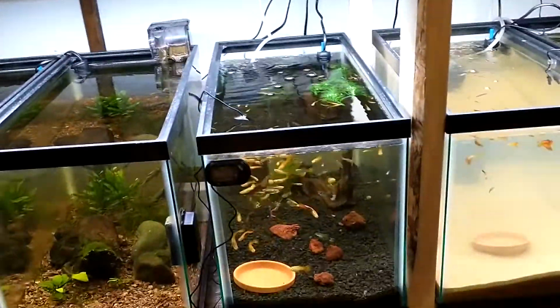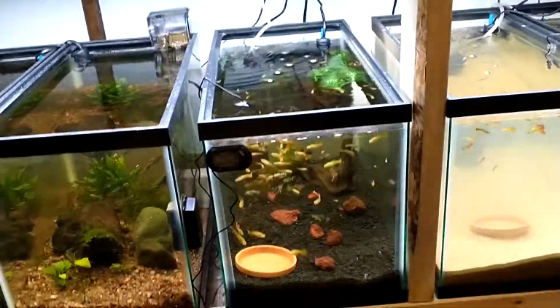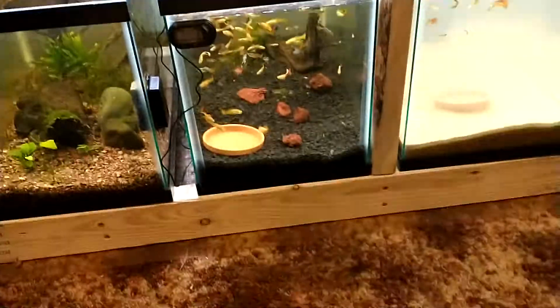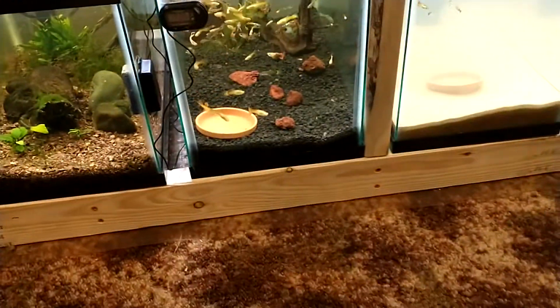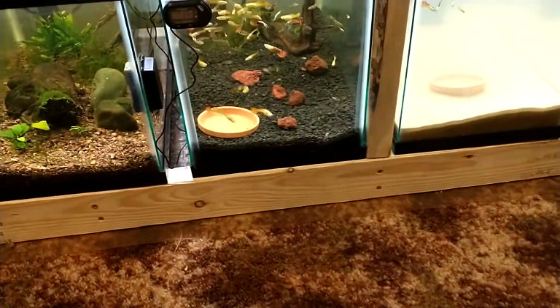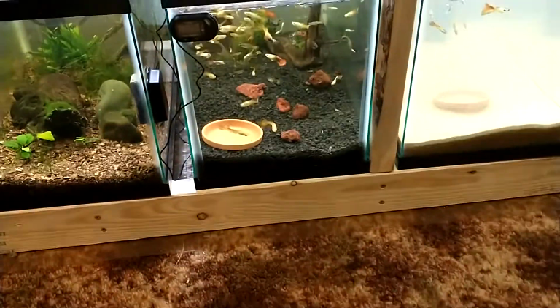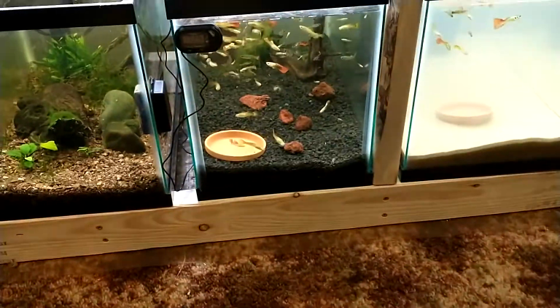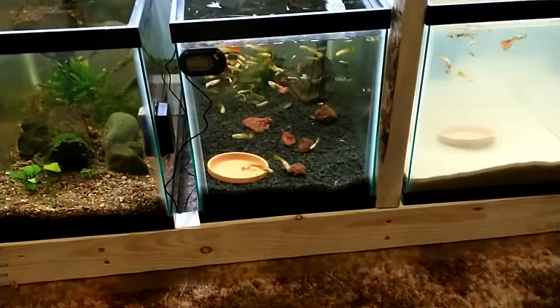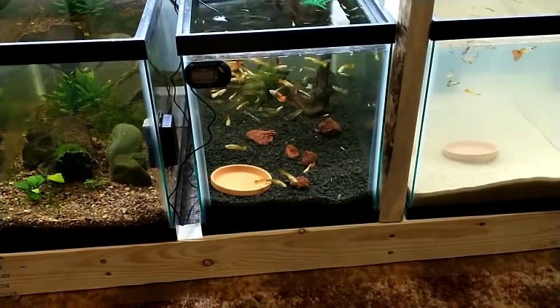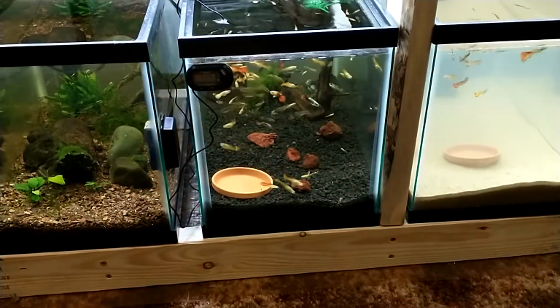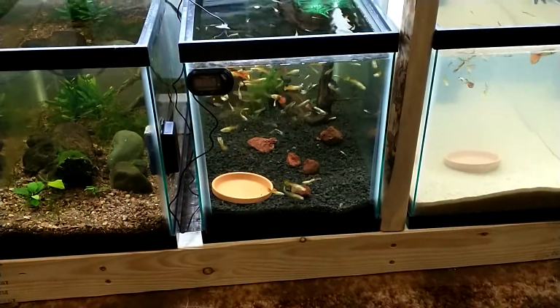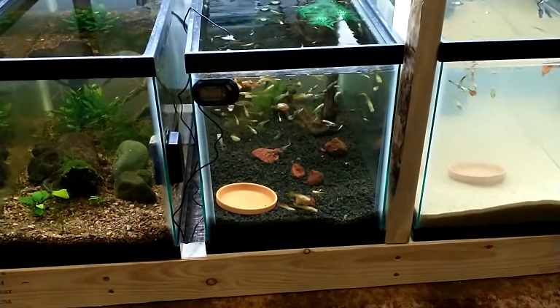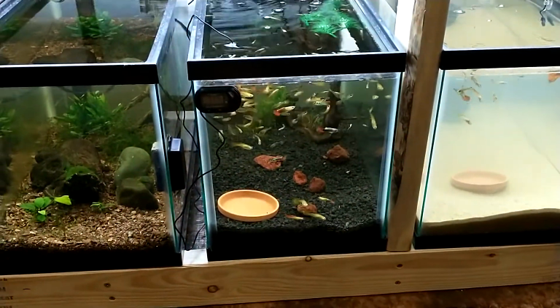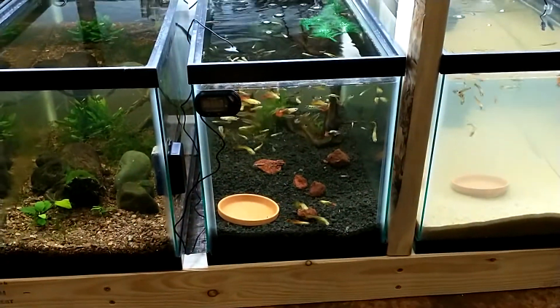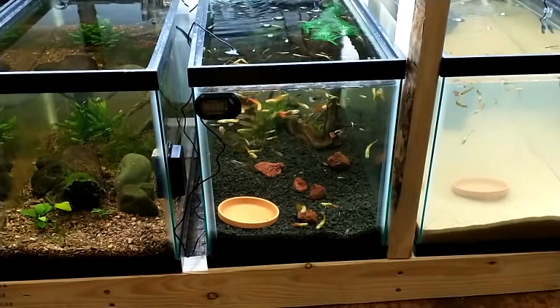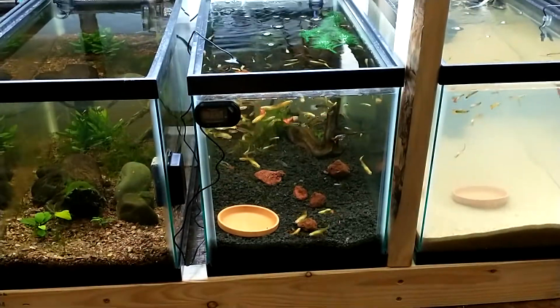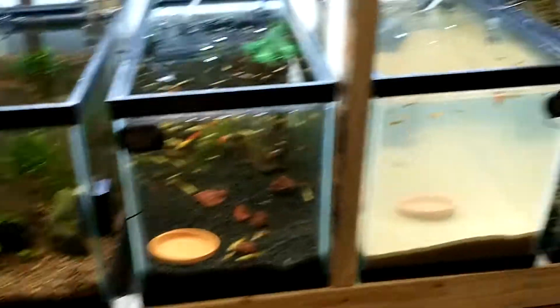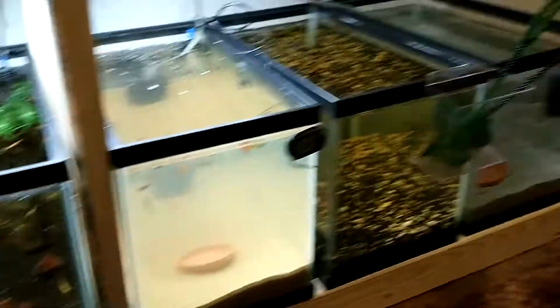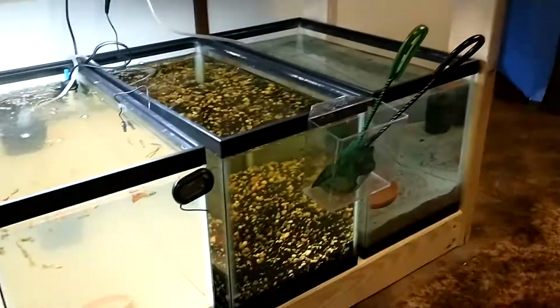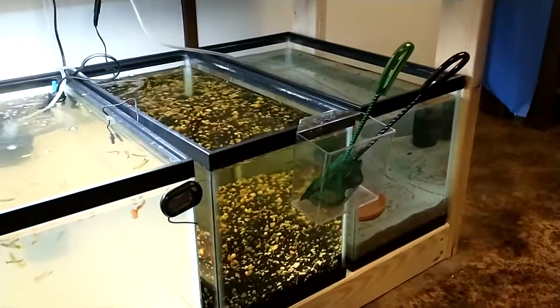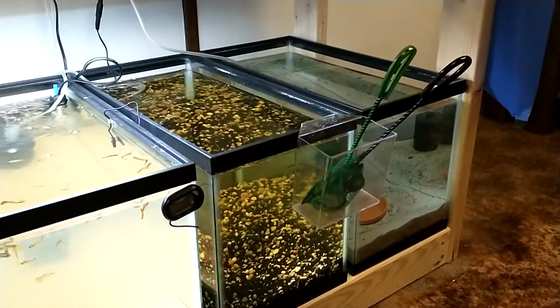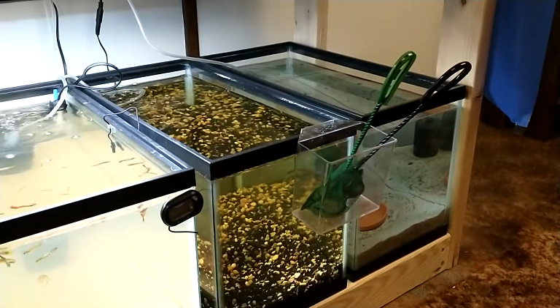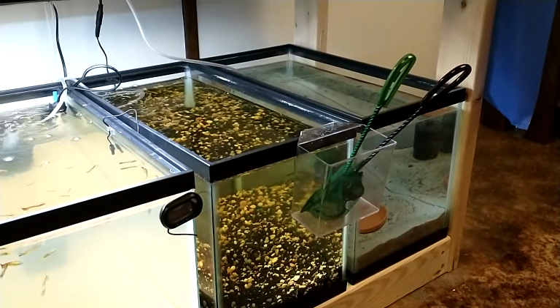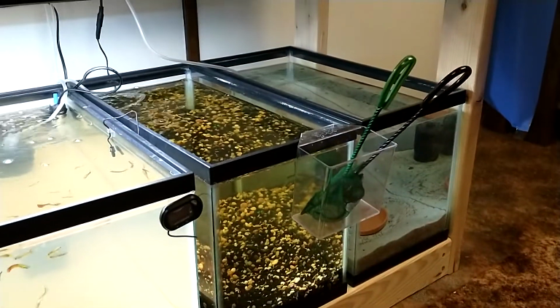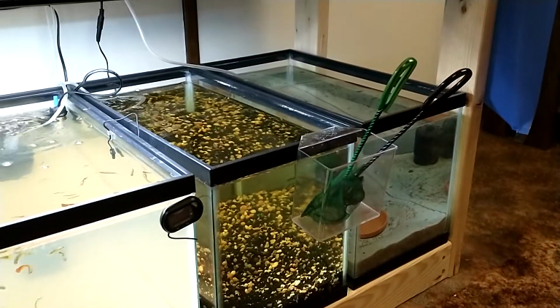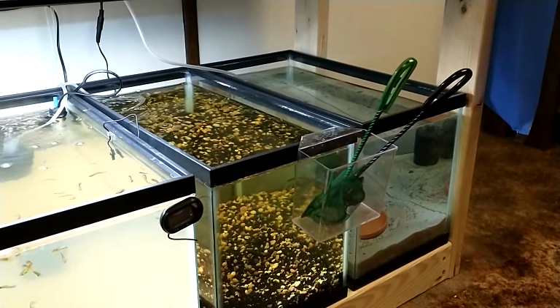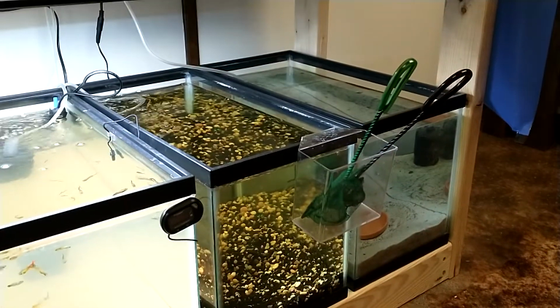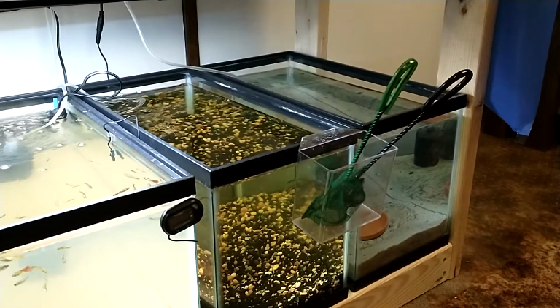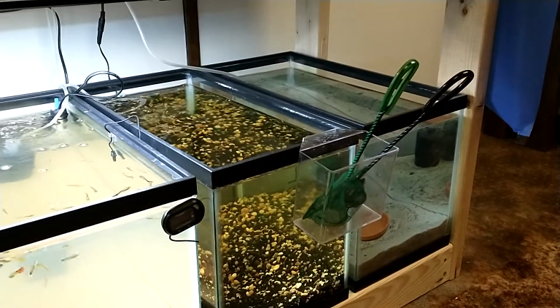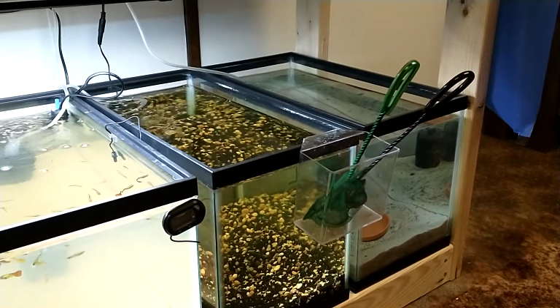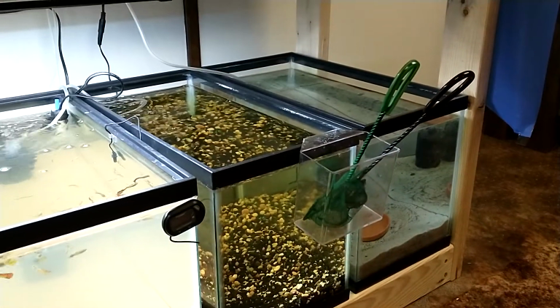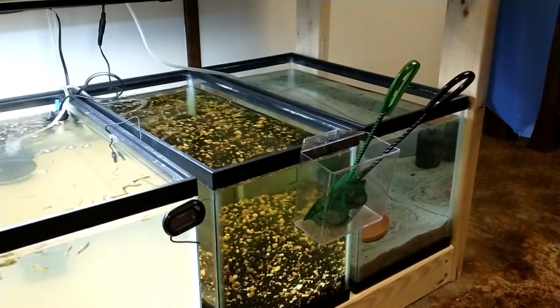I think I'm going to feed these guys and do a little water change — kind of show you what's going on with that. Got two more tanks set up, those are running.